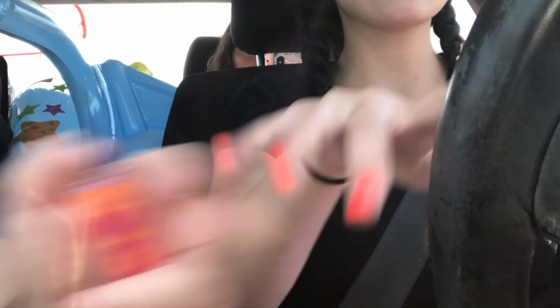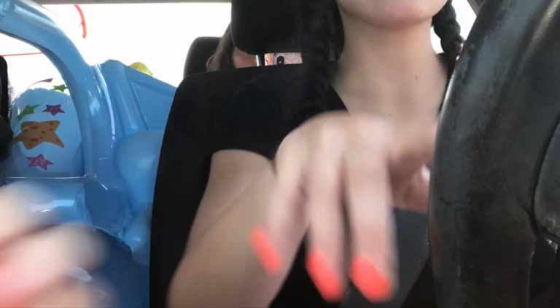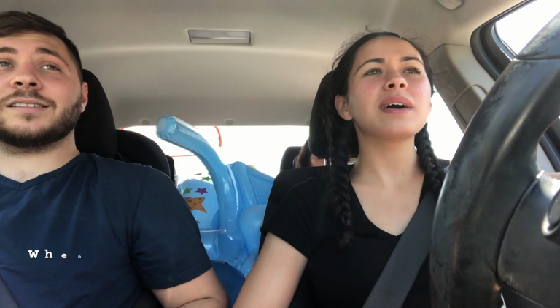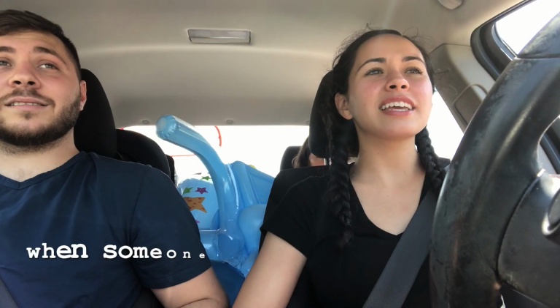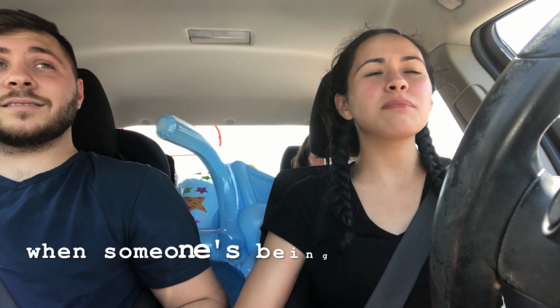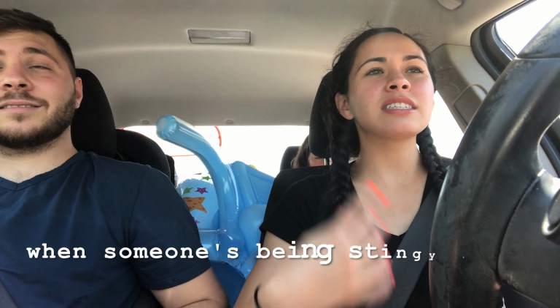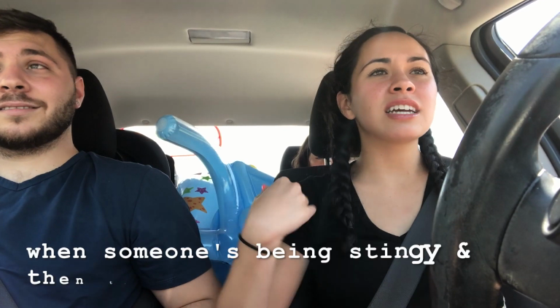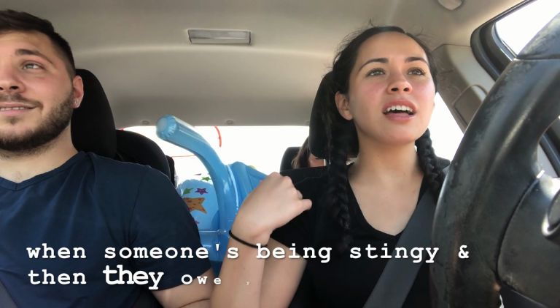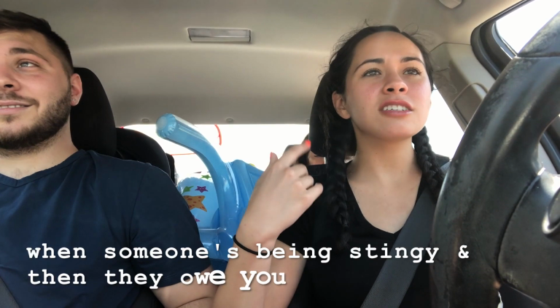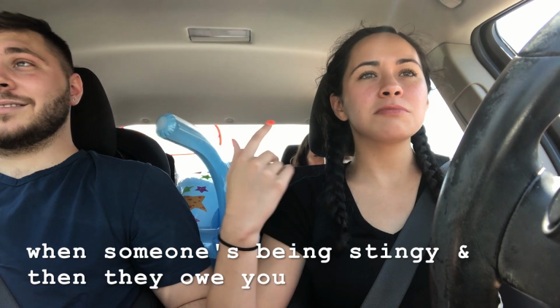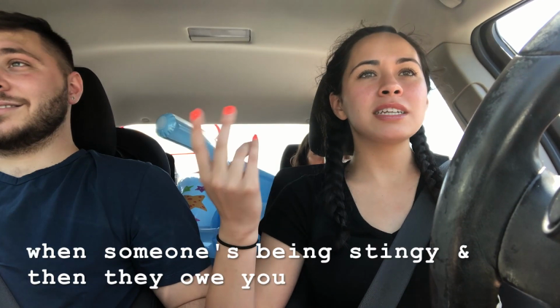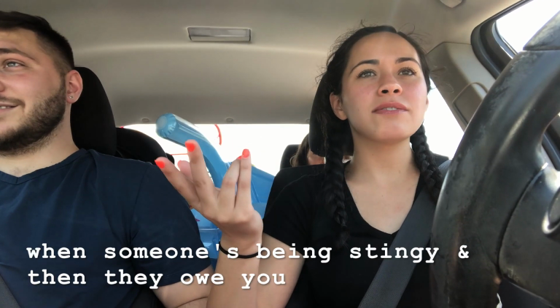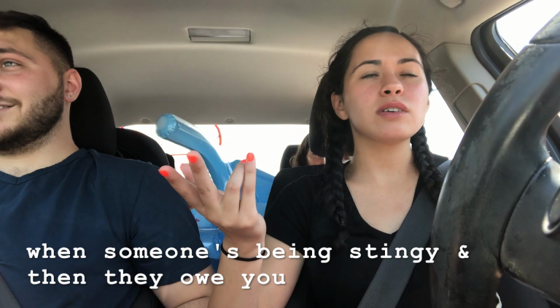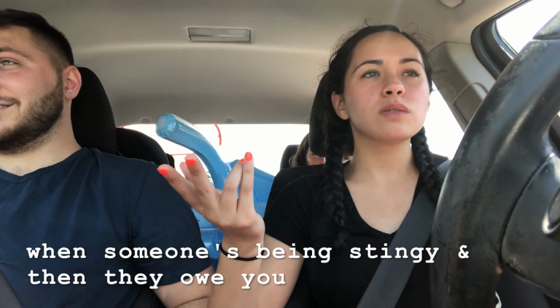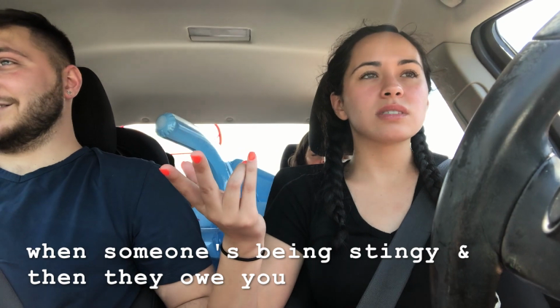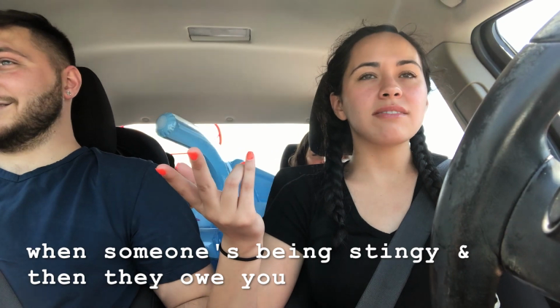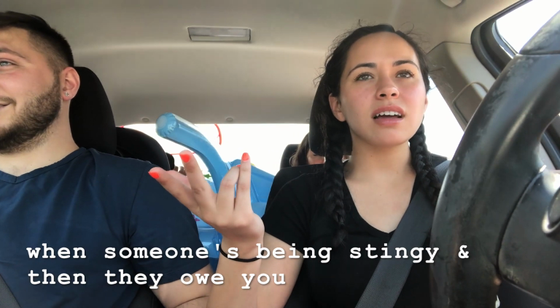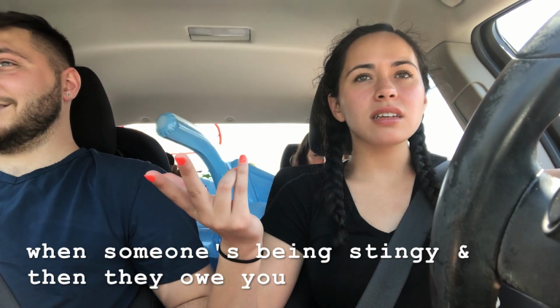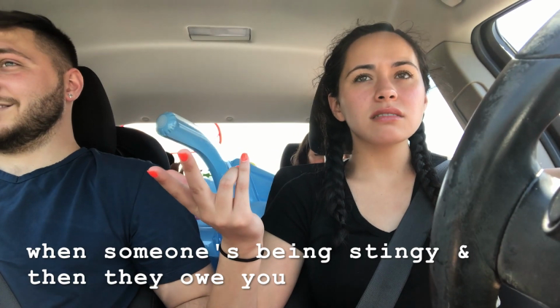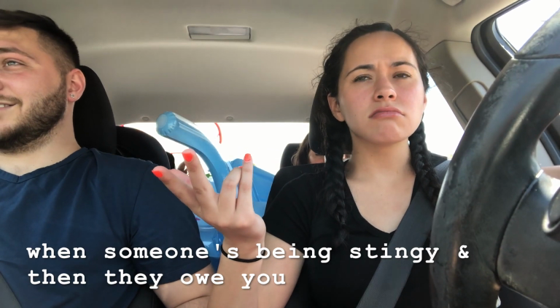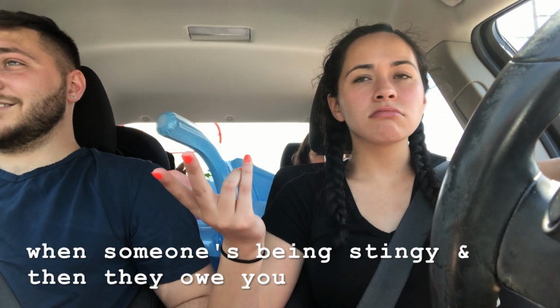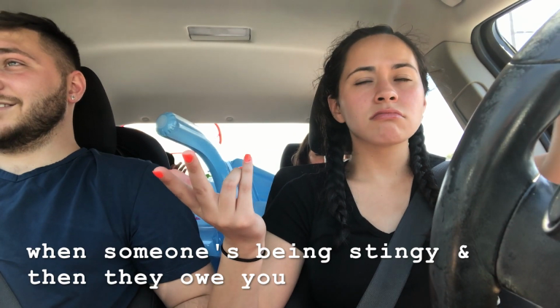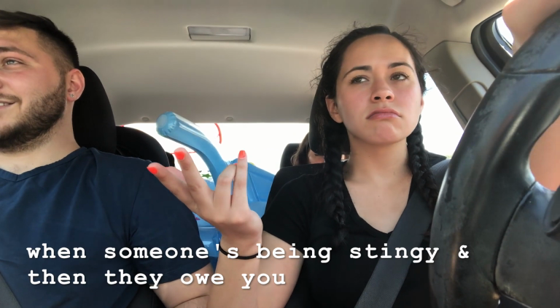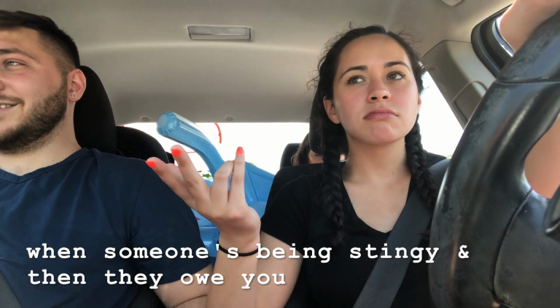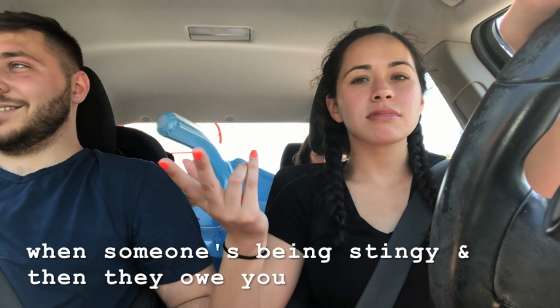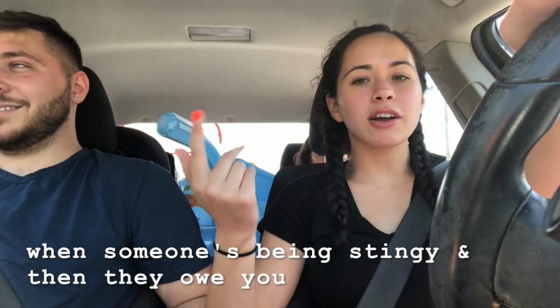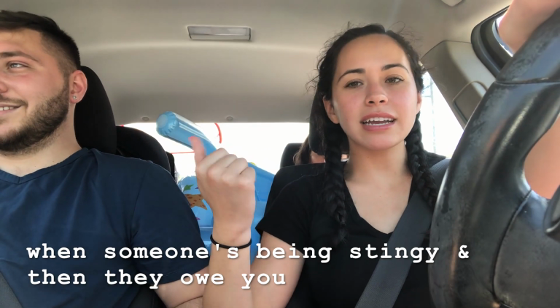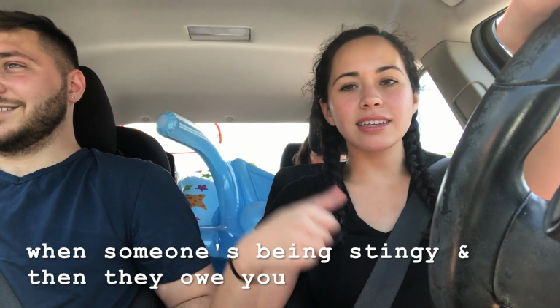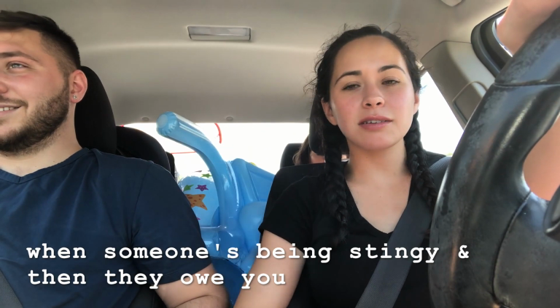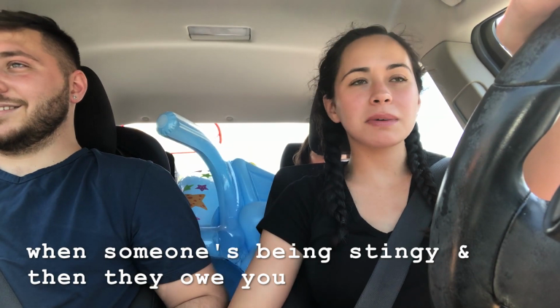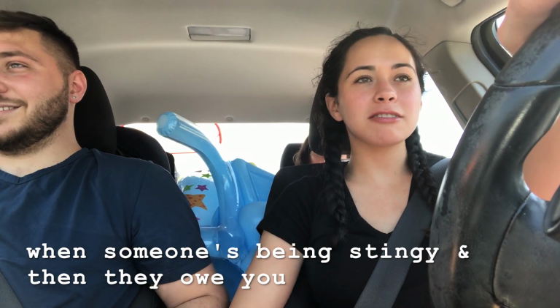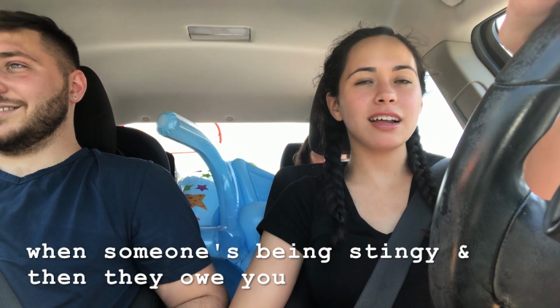You want to give me $10 for me to give you $7? Alright, I'm giving you my $3.